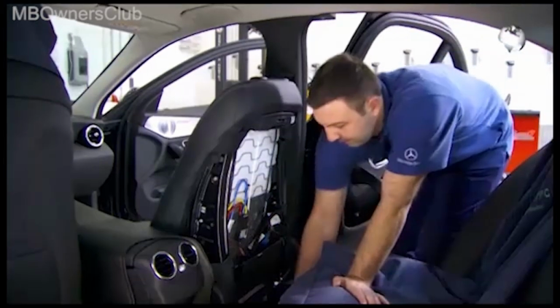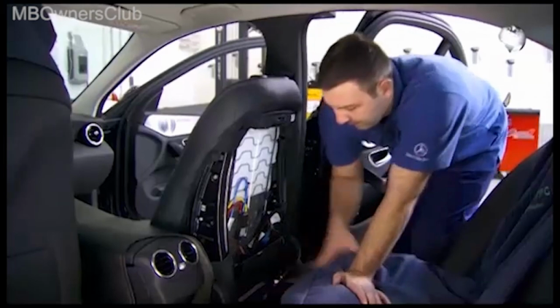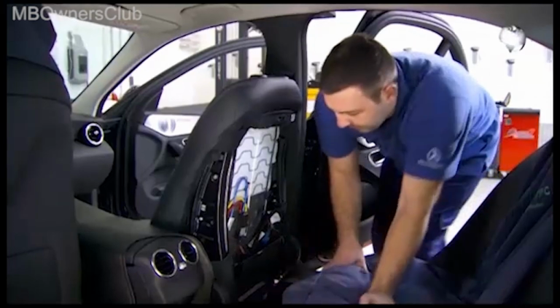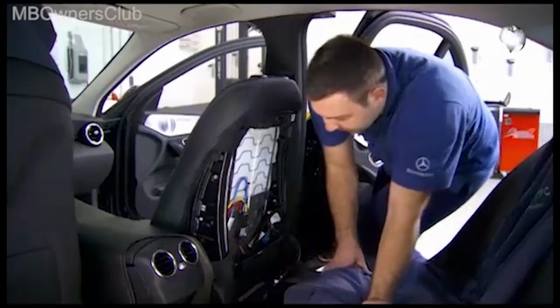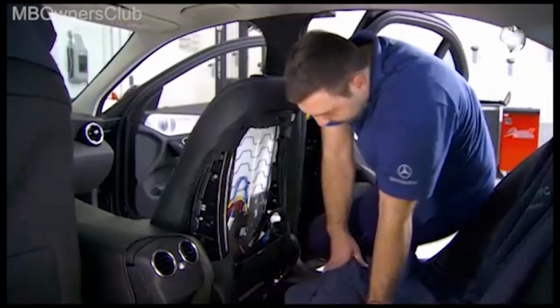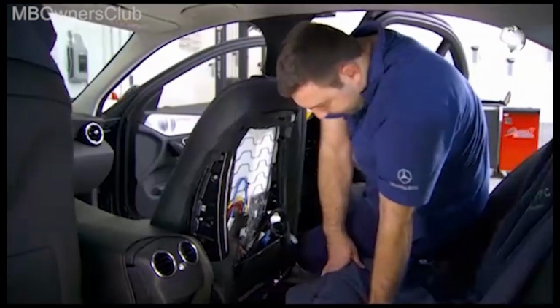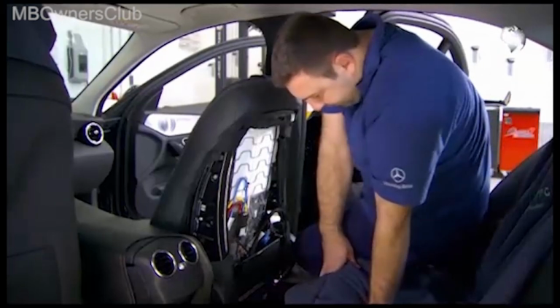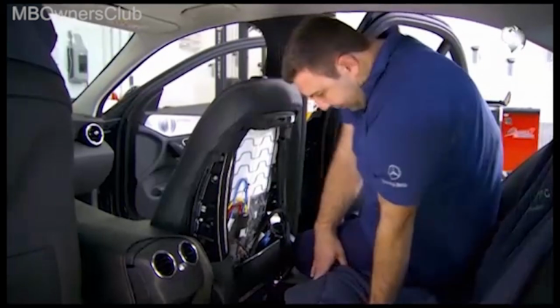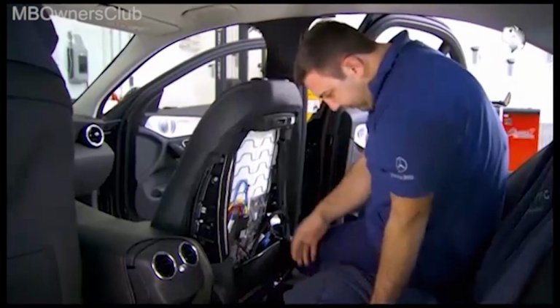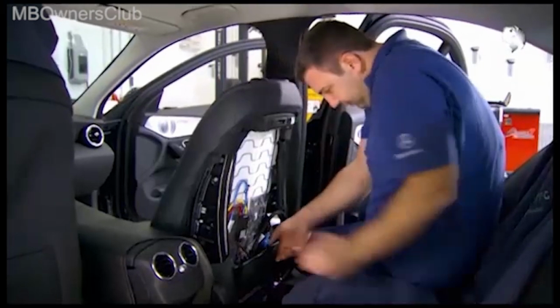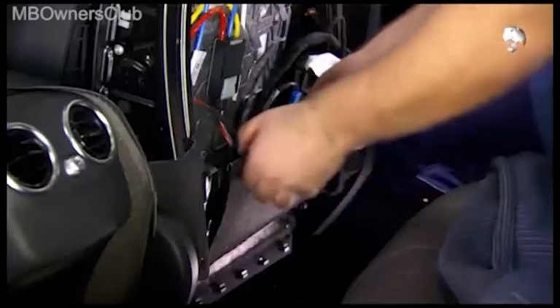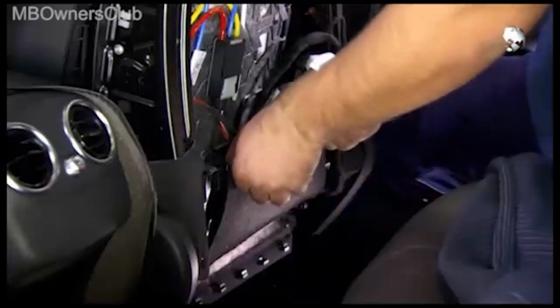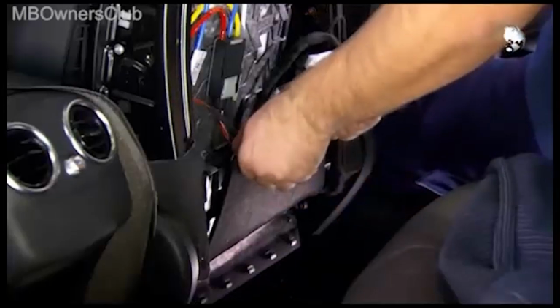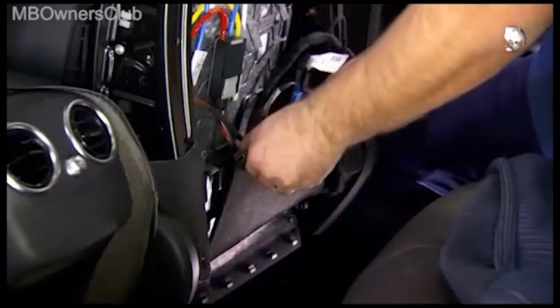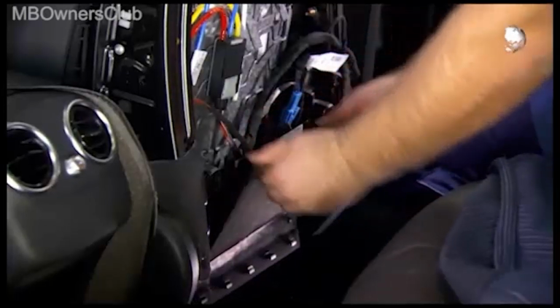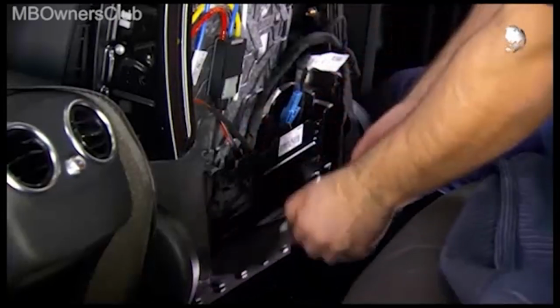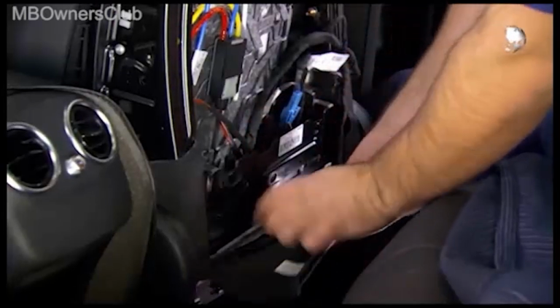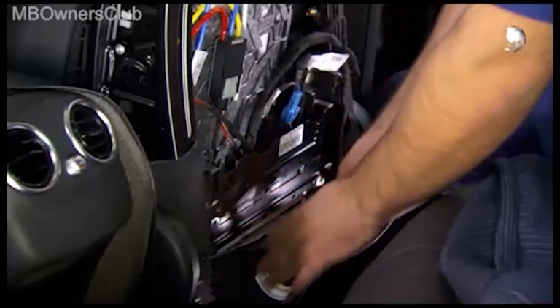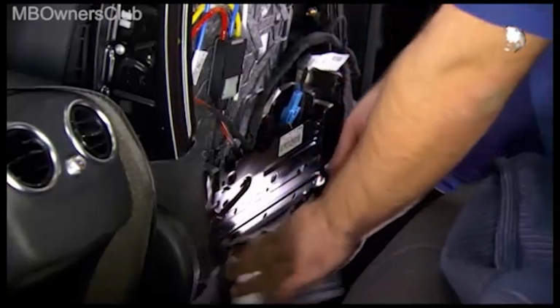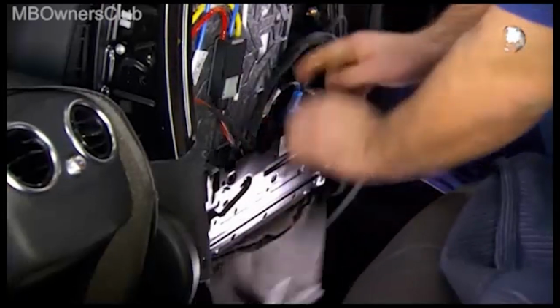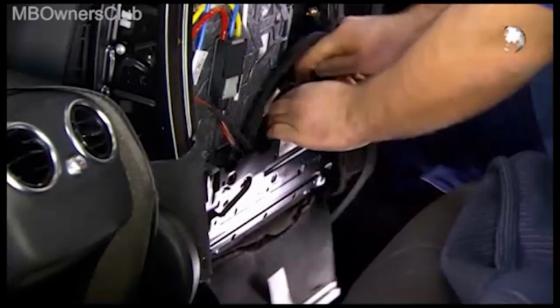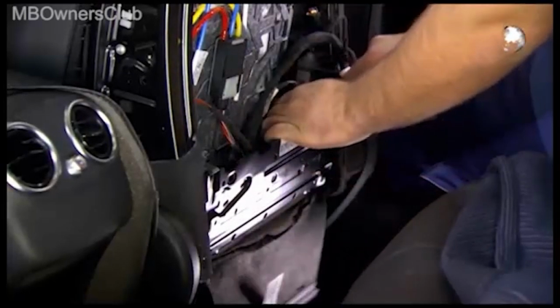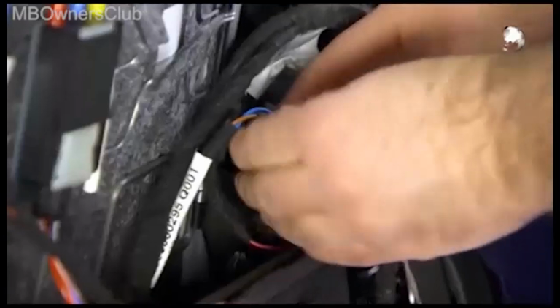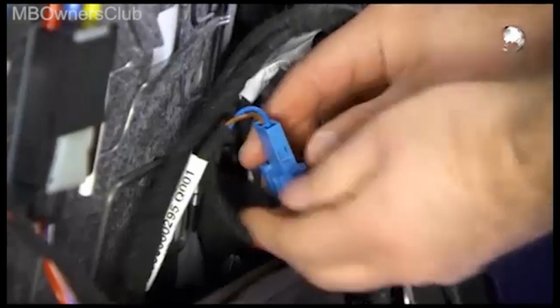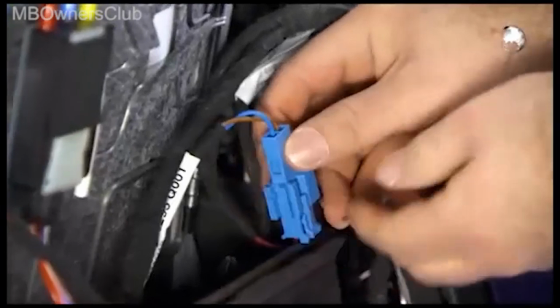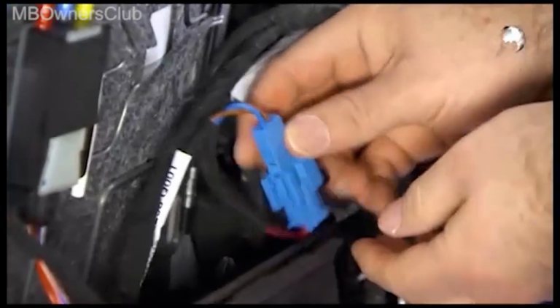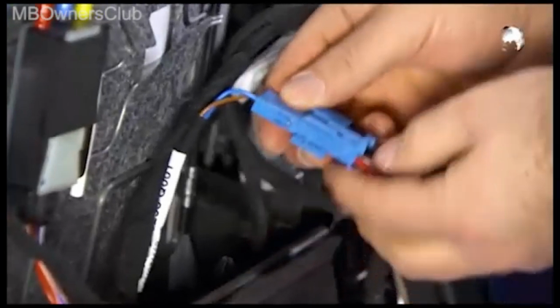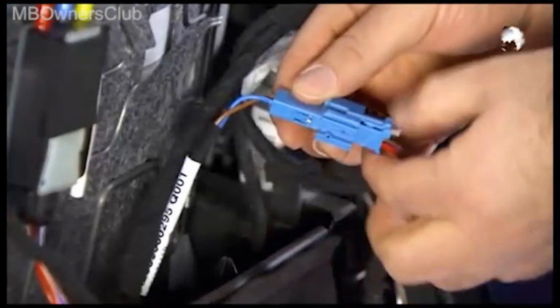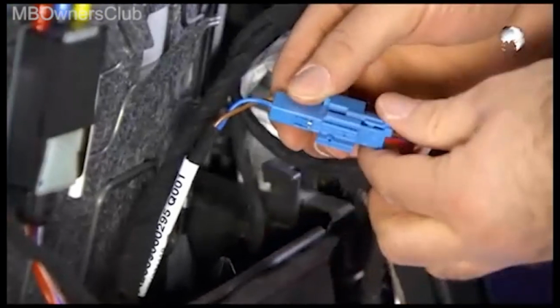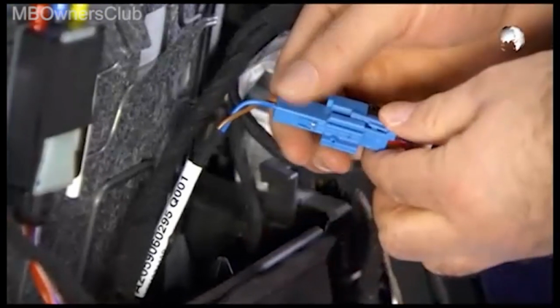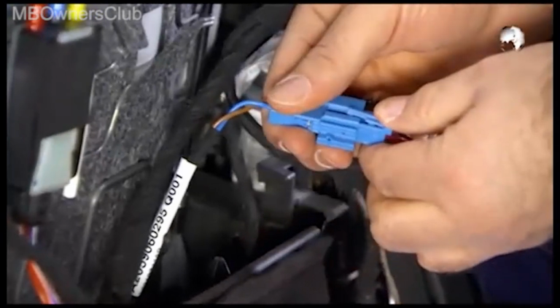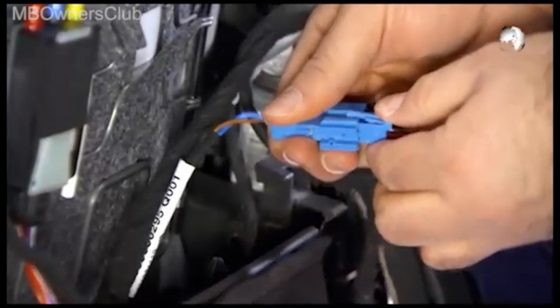Then unclip the connector strip at the bottom, and if installed in the vehicle, unplug the electrical connector of the backrest heating.